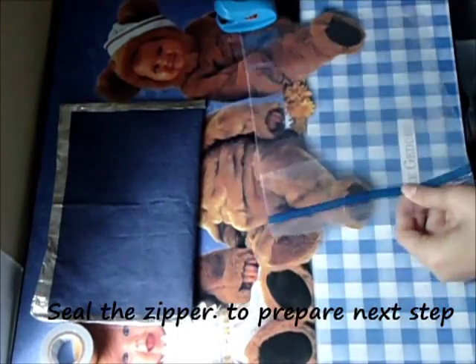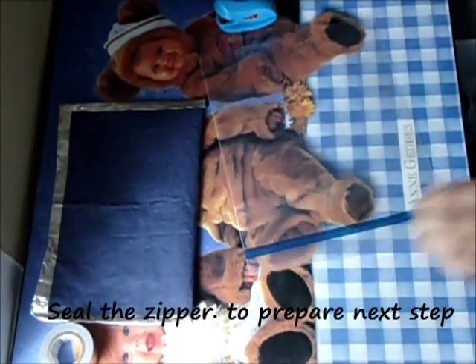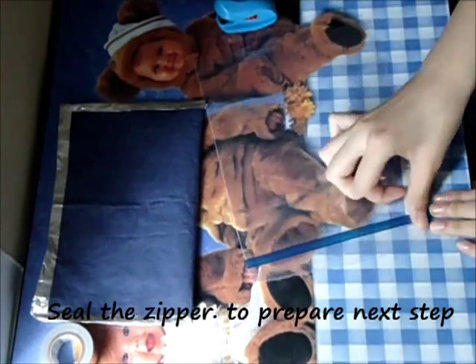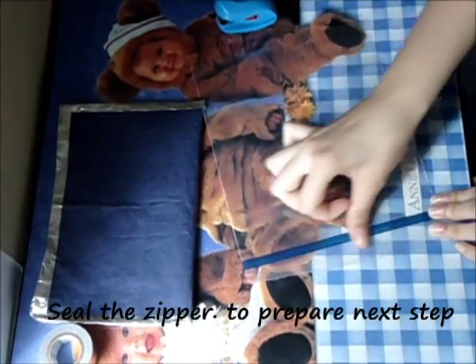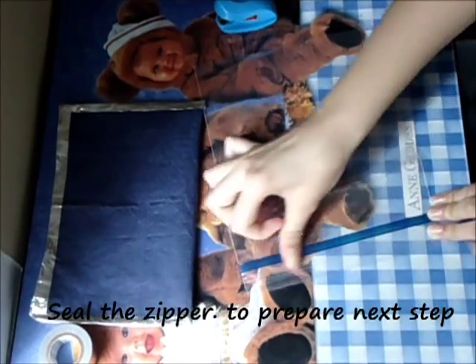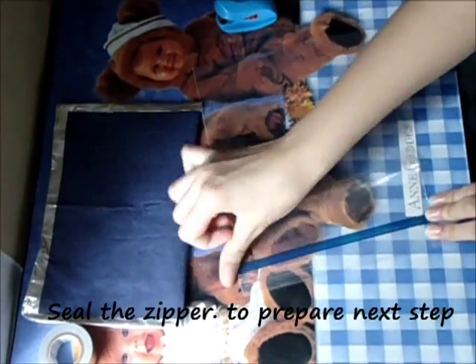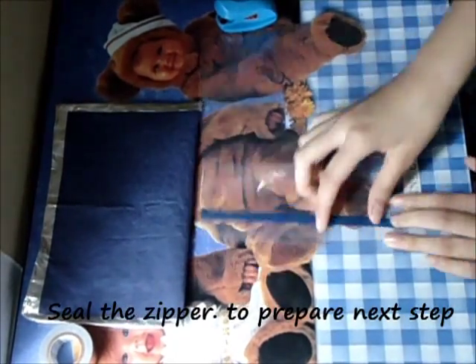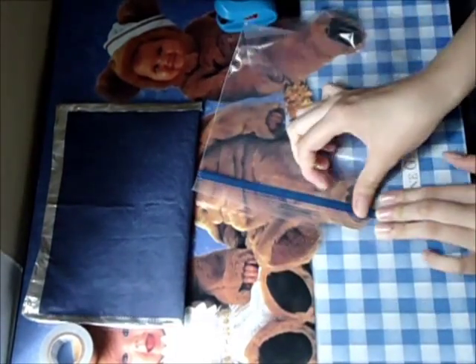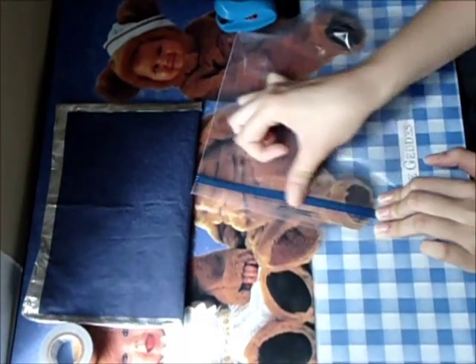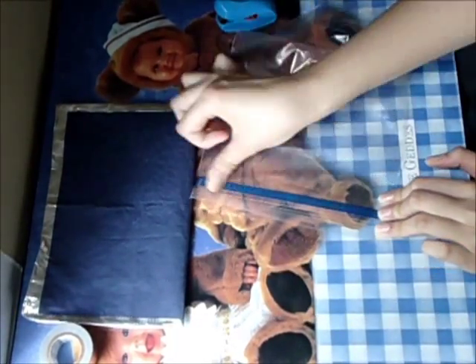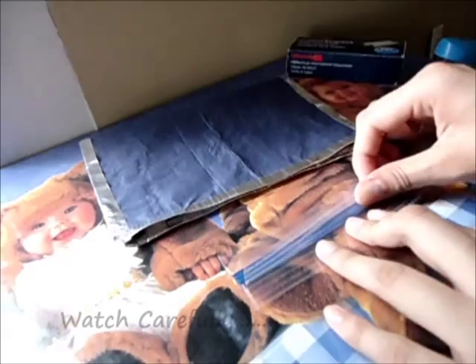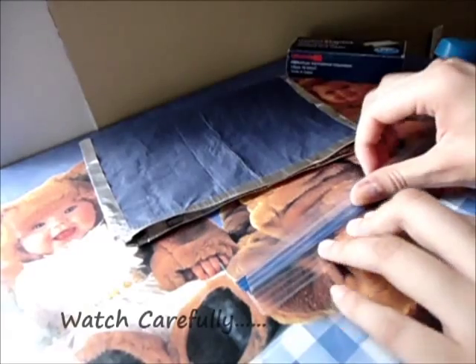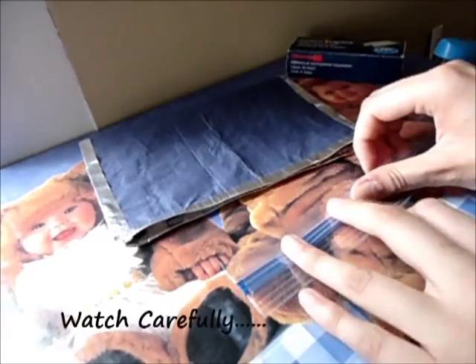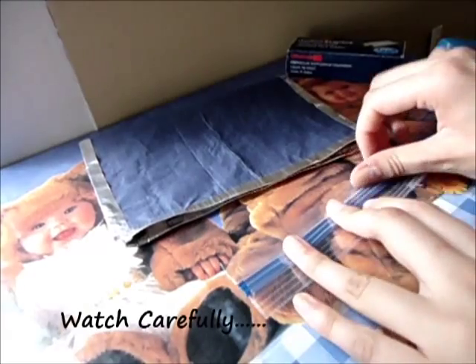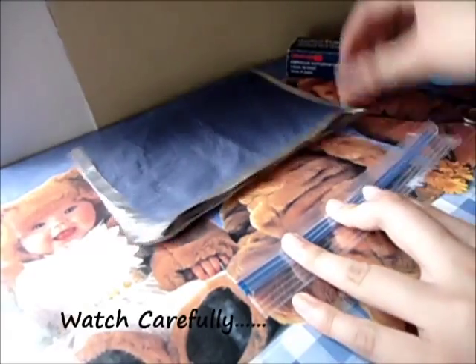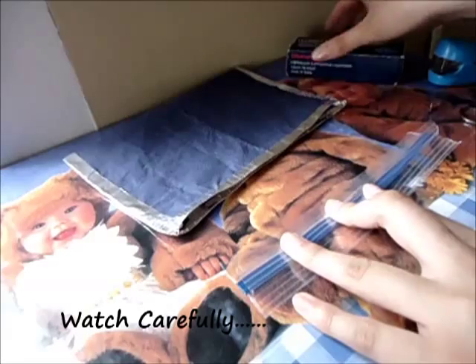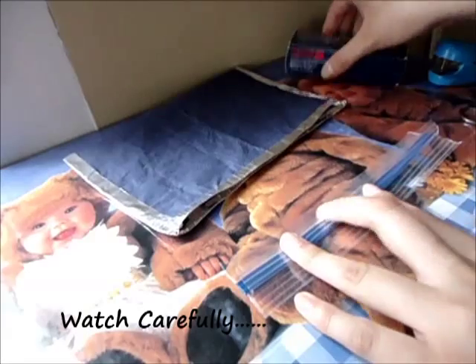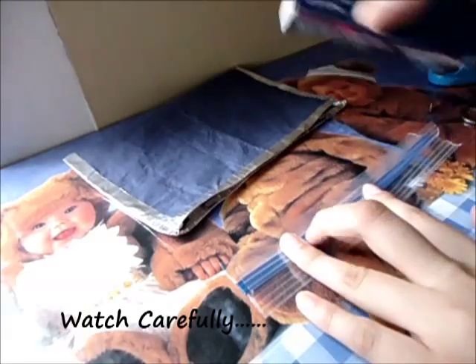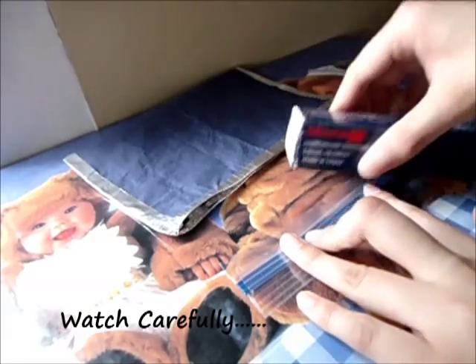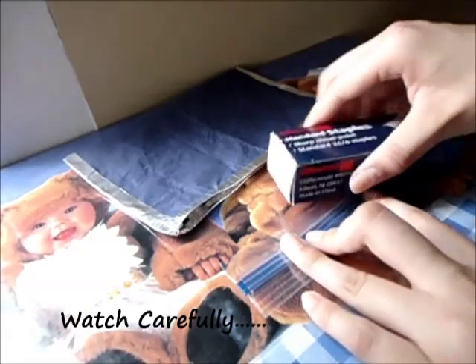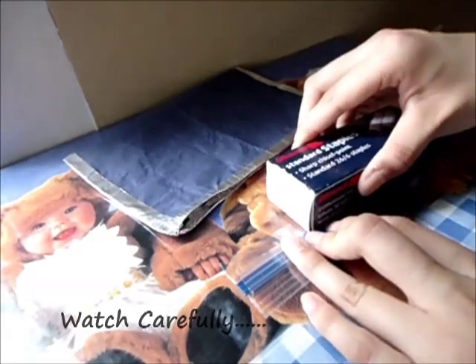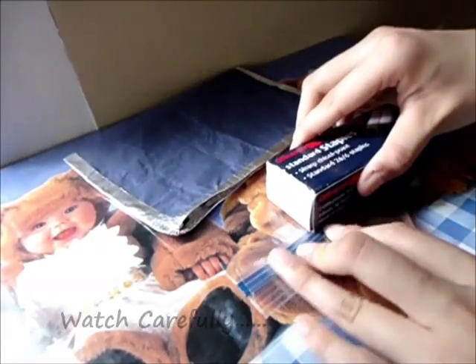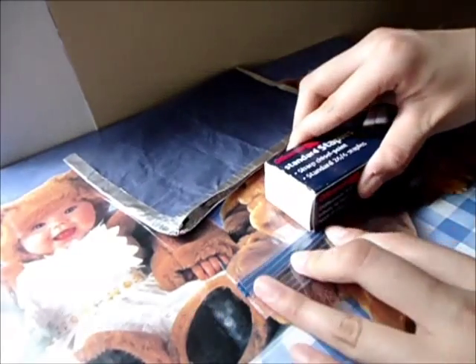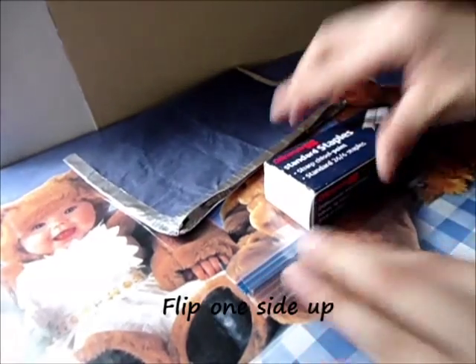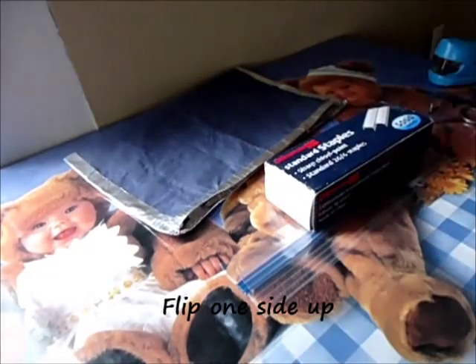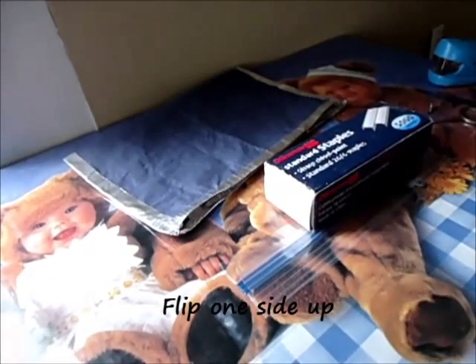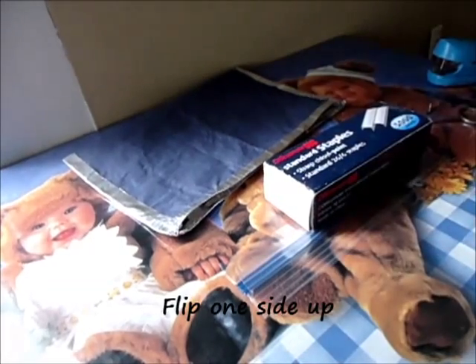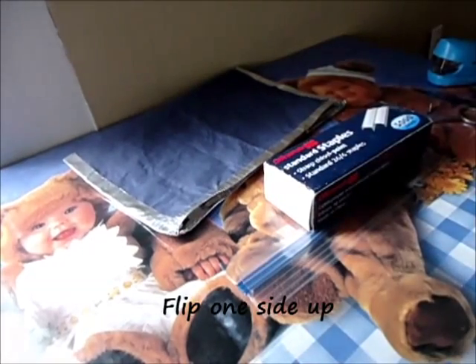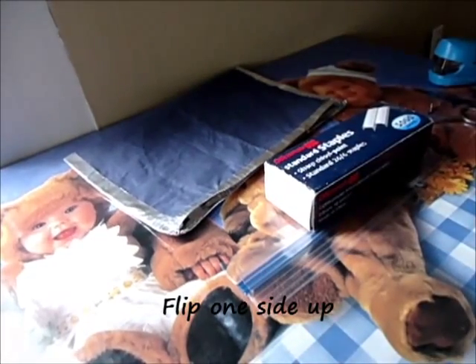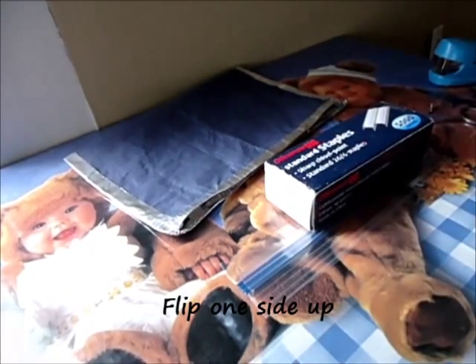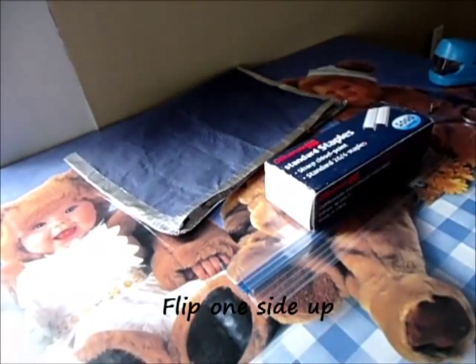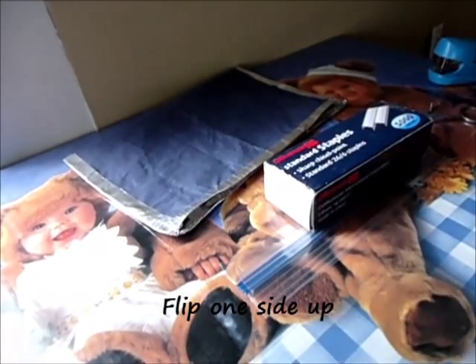Set it aside with the zipper to prepare for the next step. Watch carefully, guys — this is a really, really hard step.